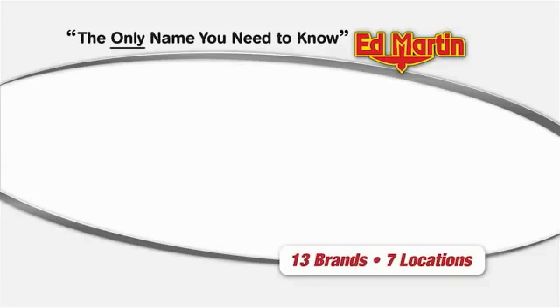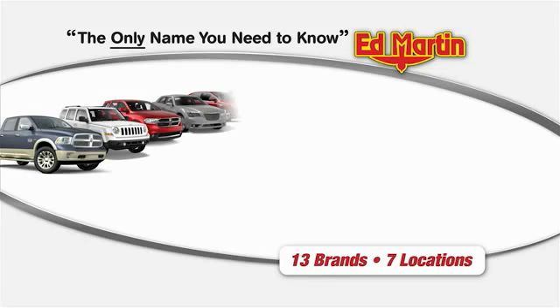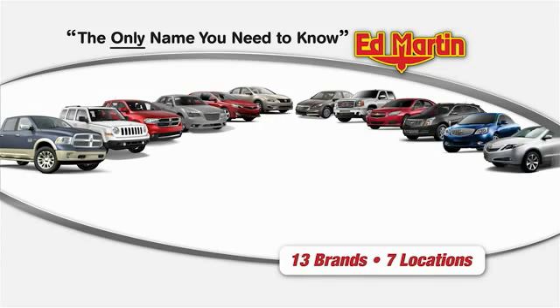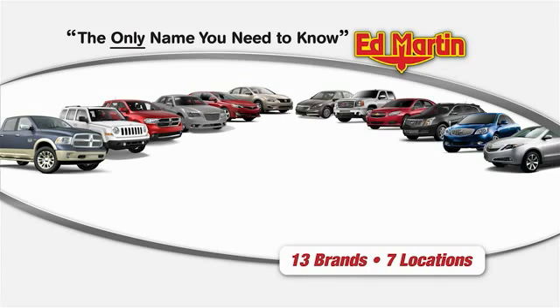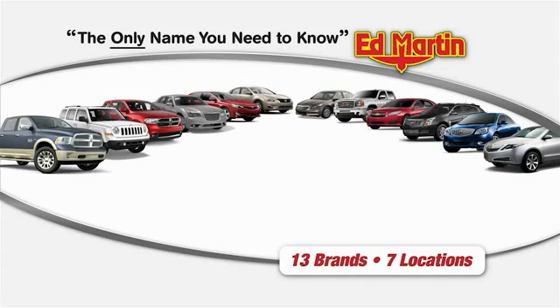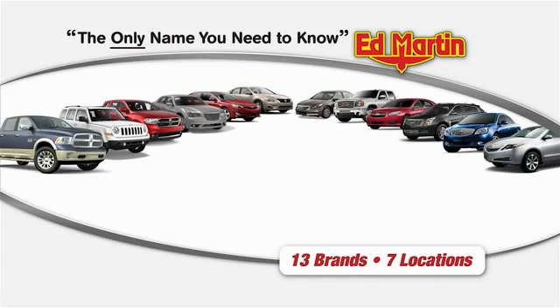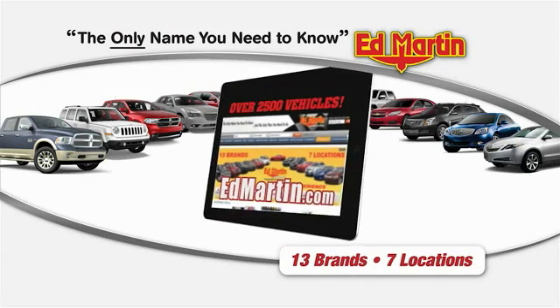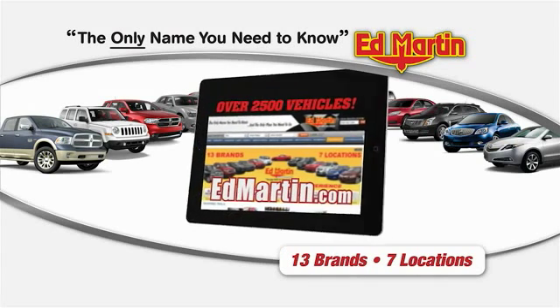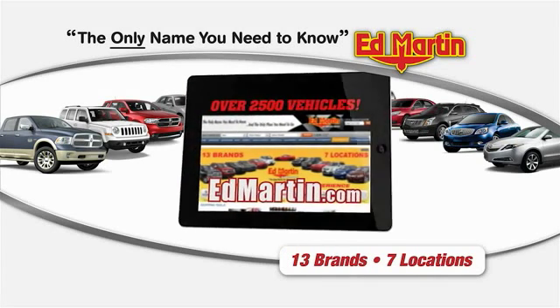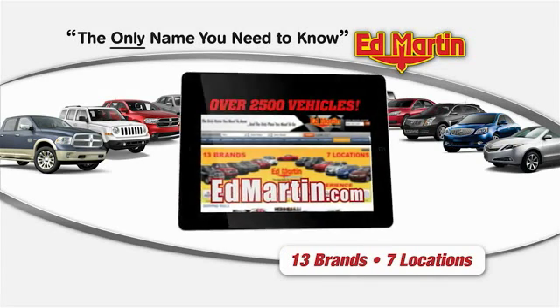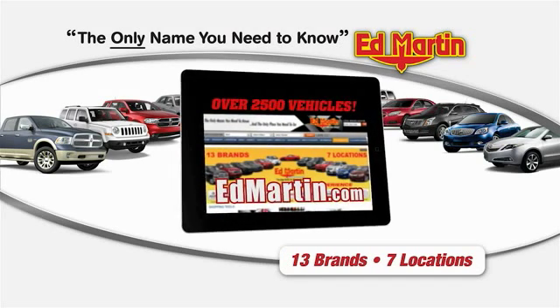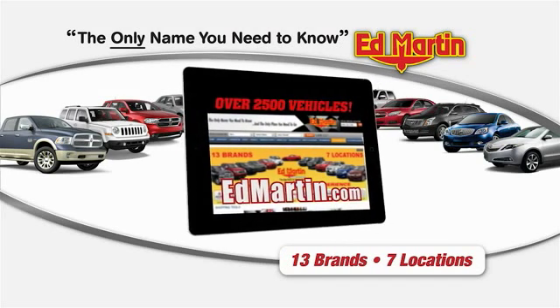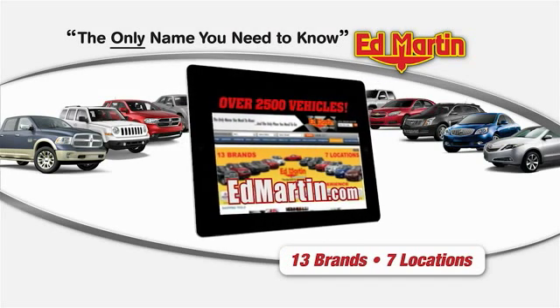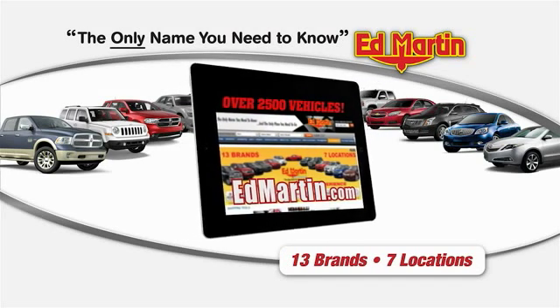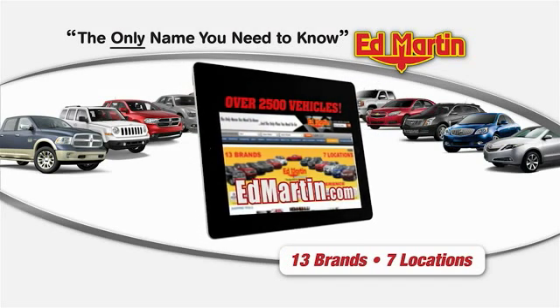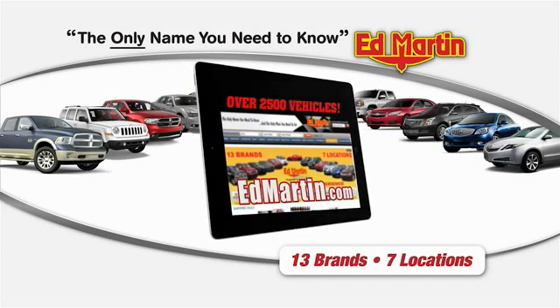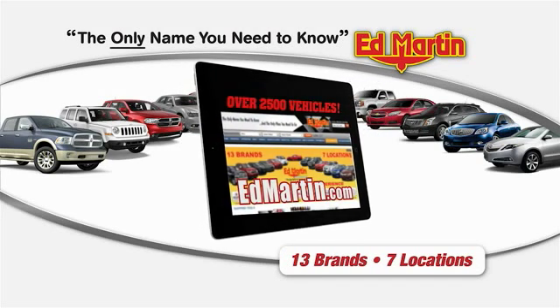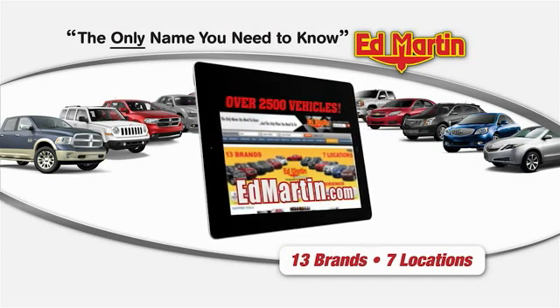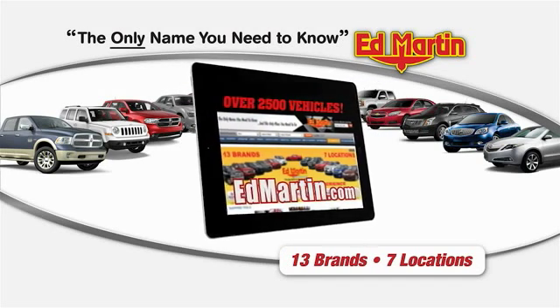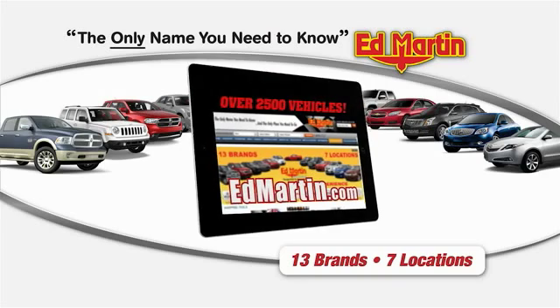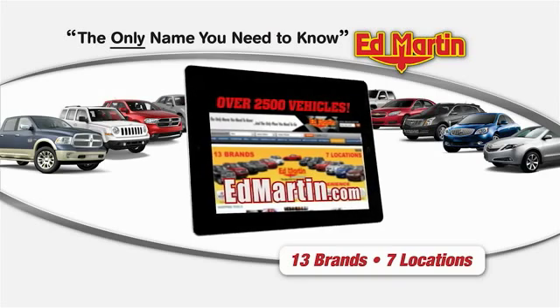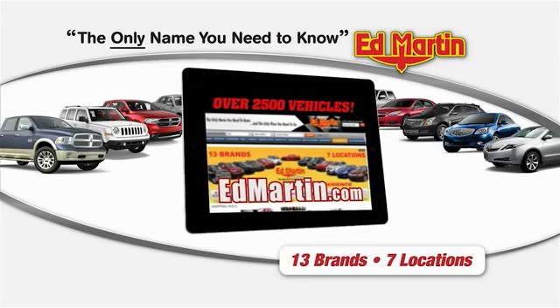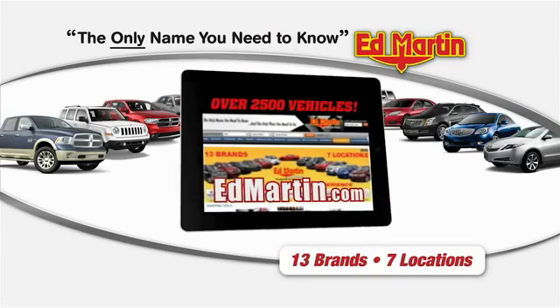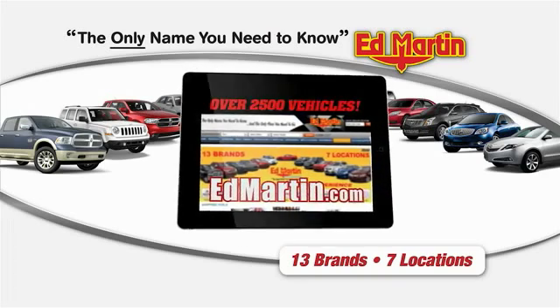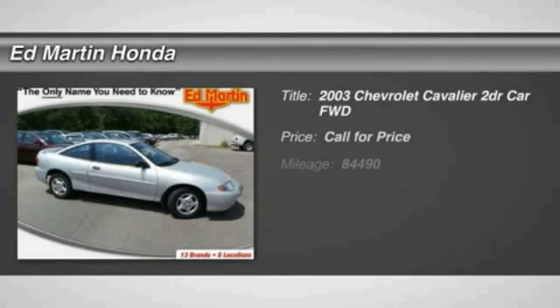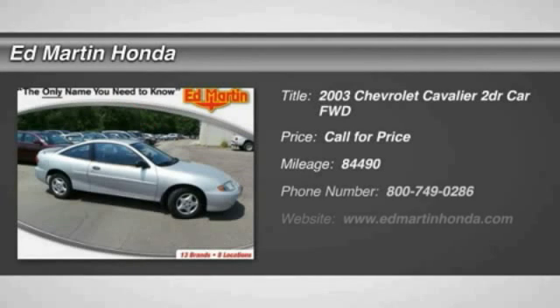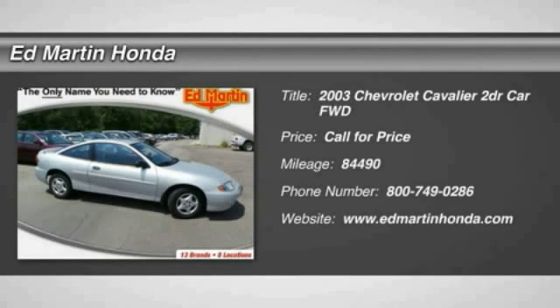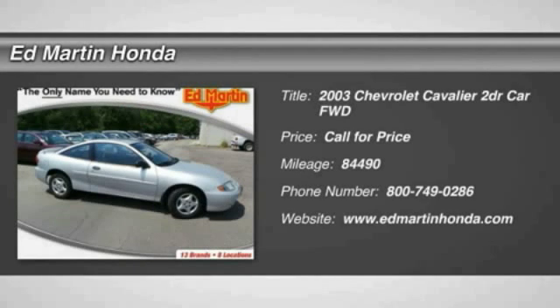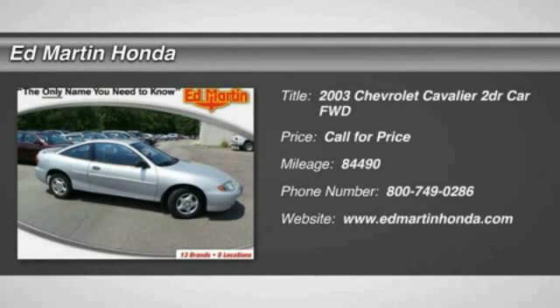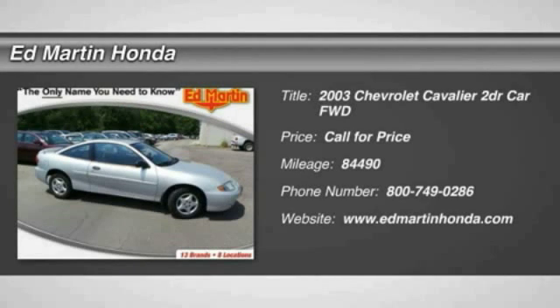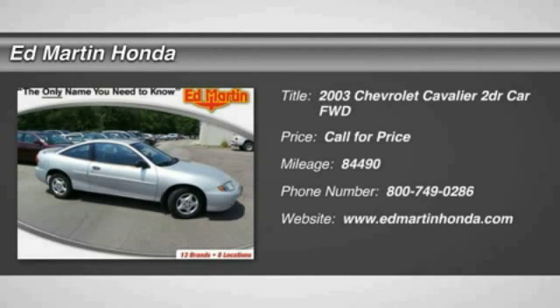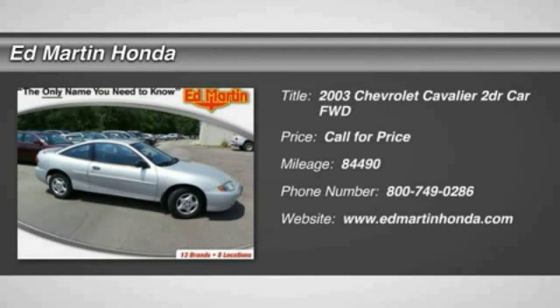Thank you for clicking our video. You can shop 2,500 more cars and trucks online at edmartin.com. The 2003 Cavalier.